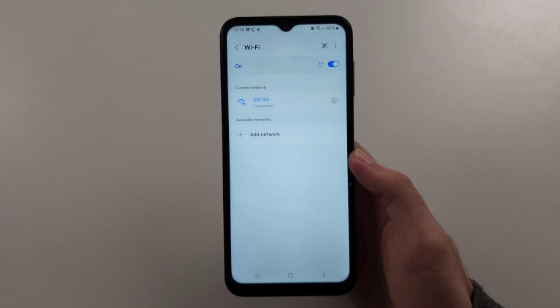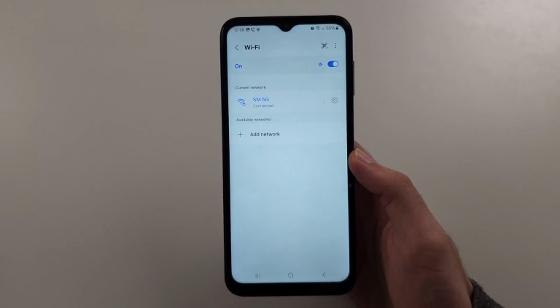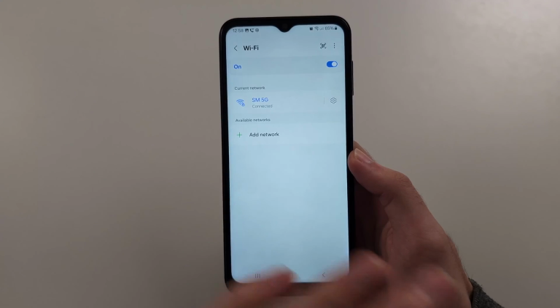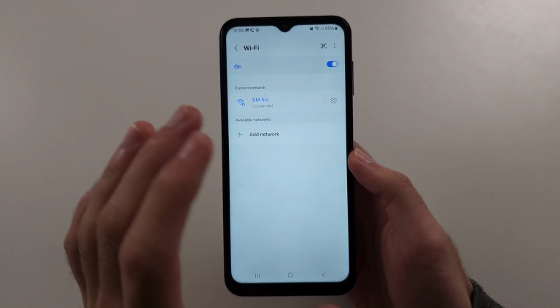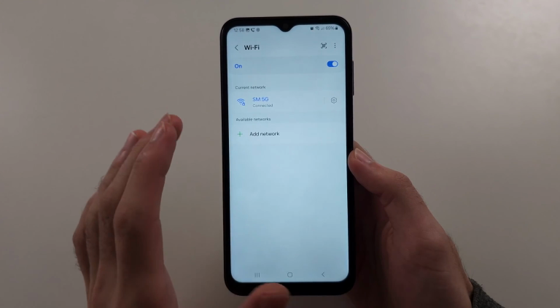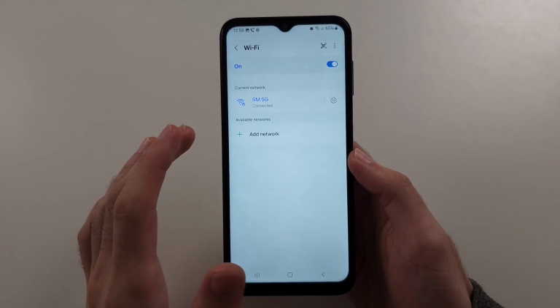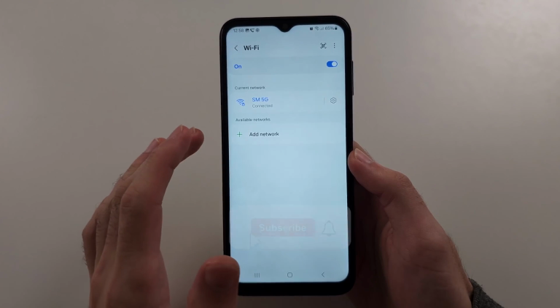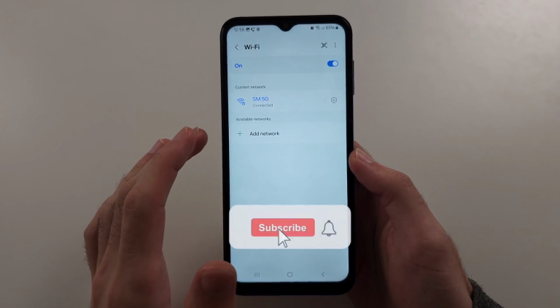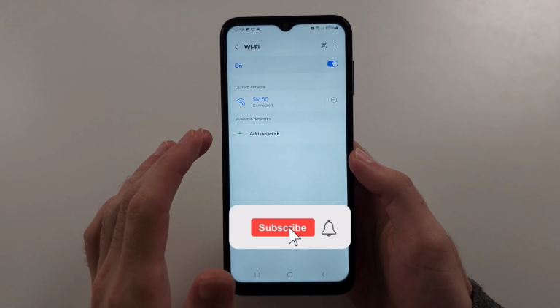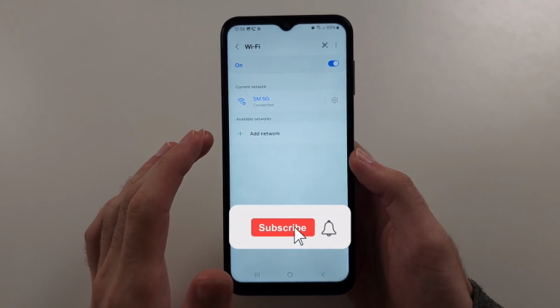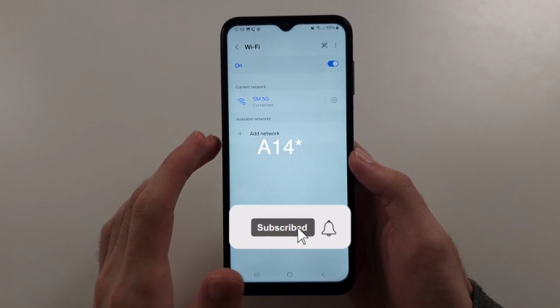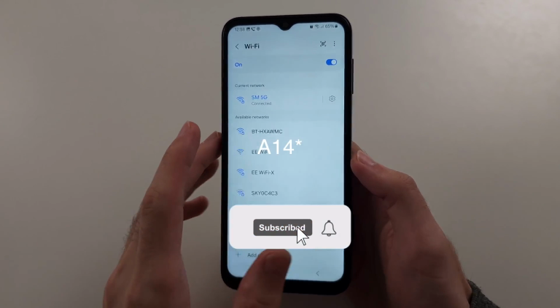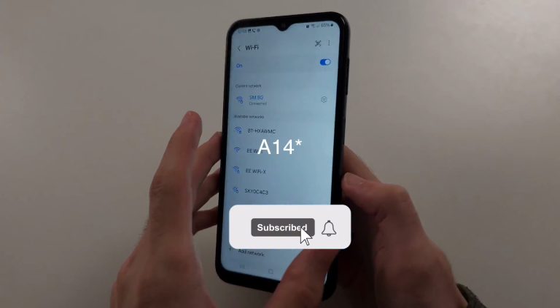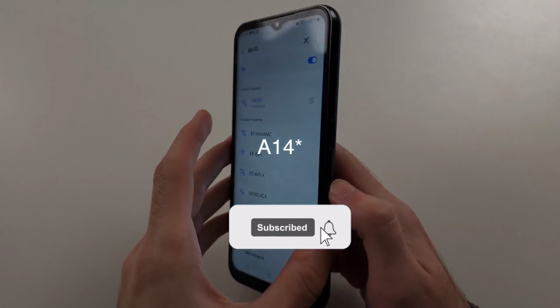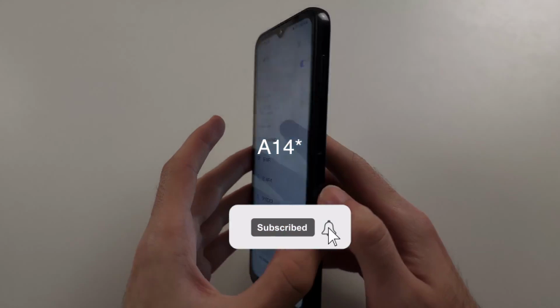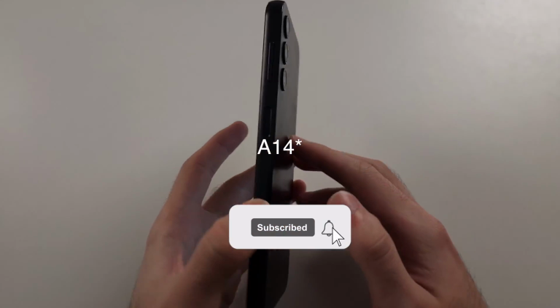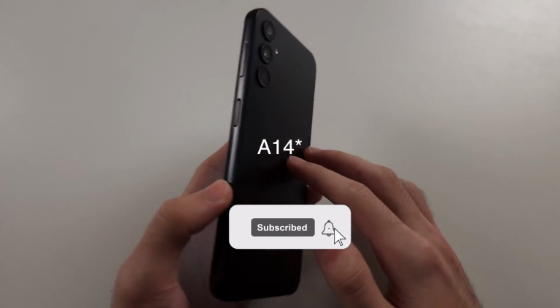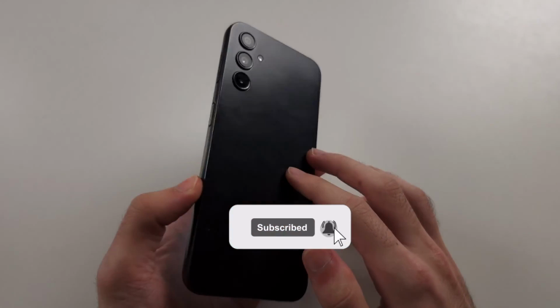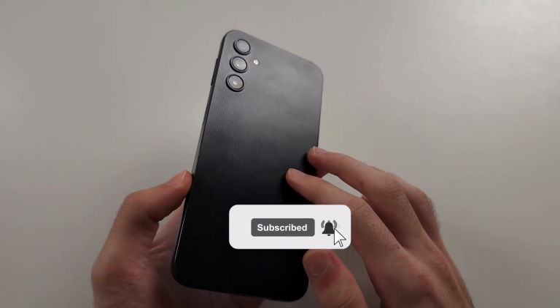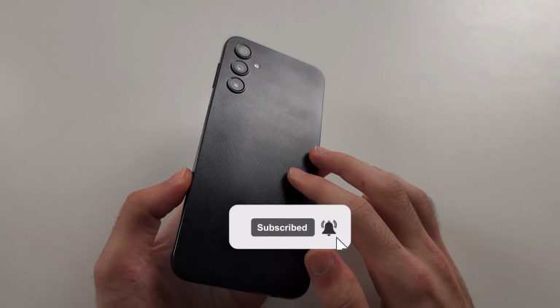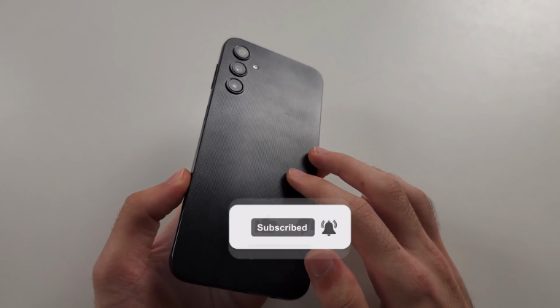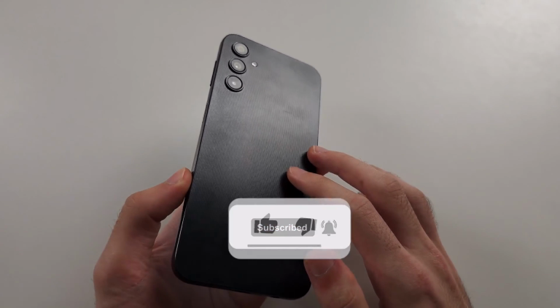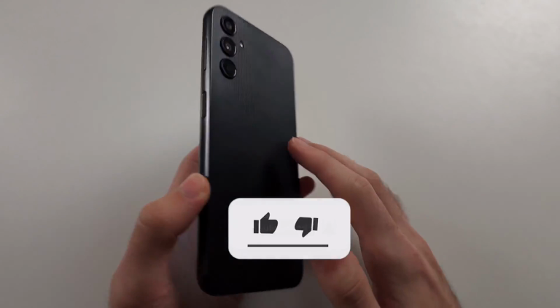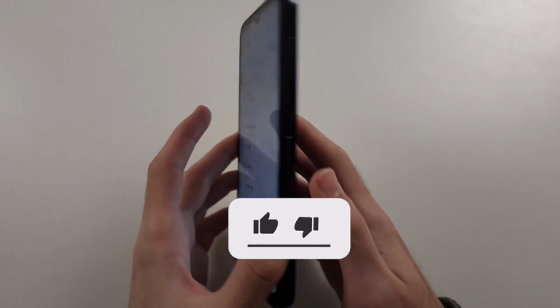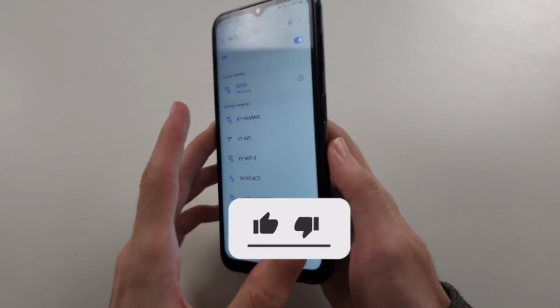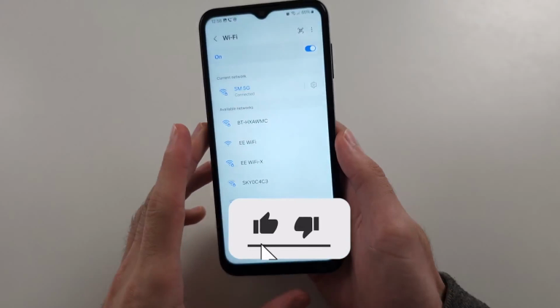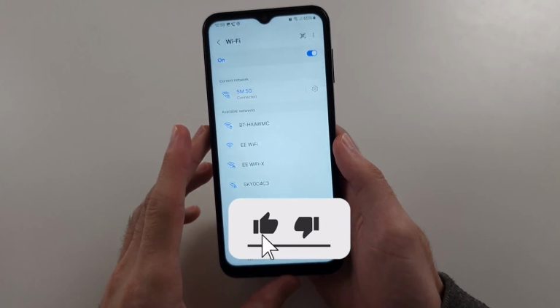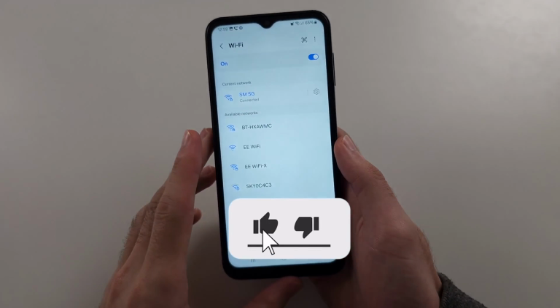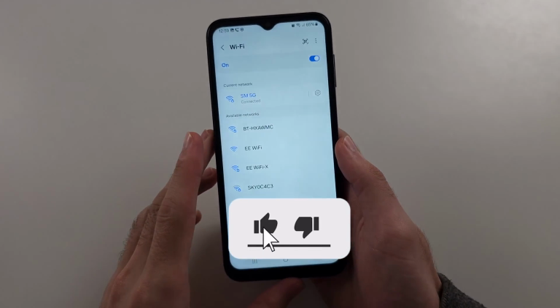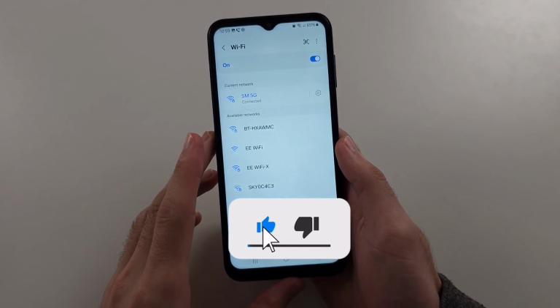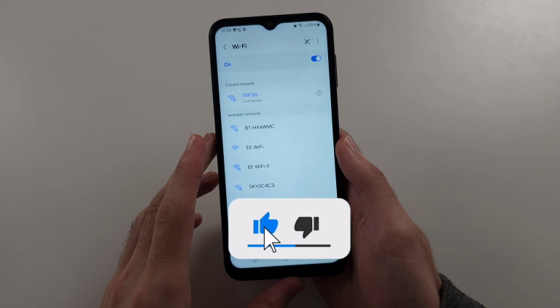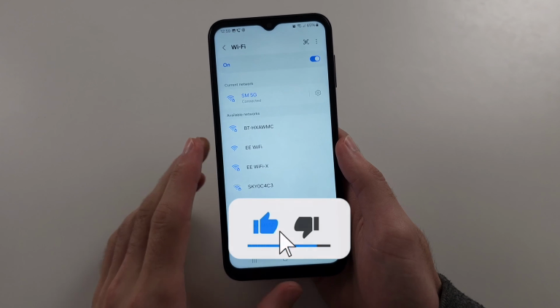Your Samsung A12 is not connecting to Wi-Fi. There are many fixes.